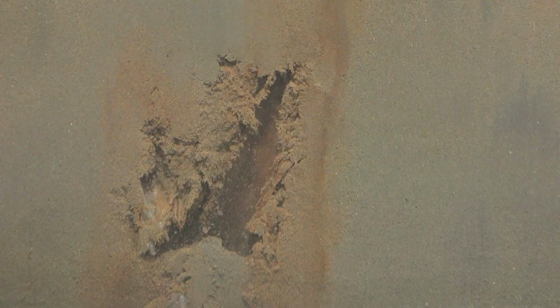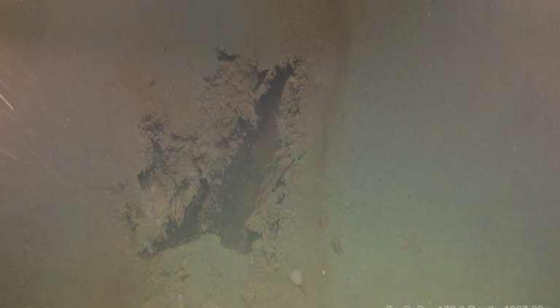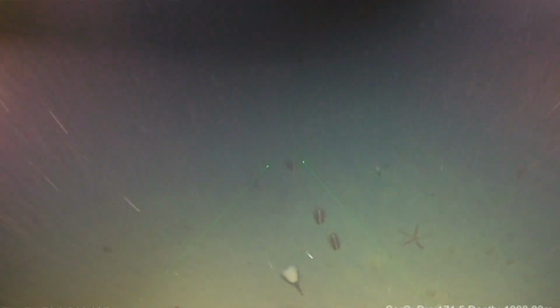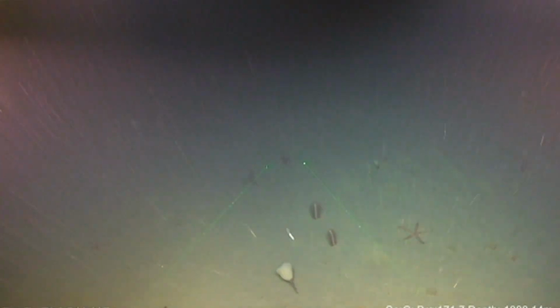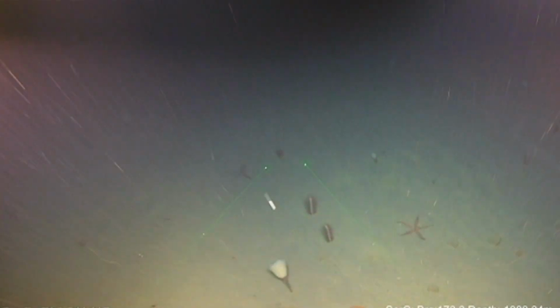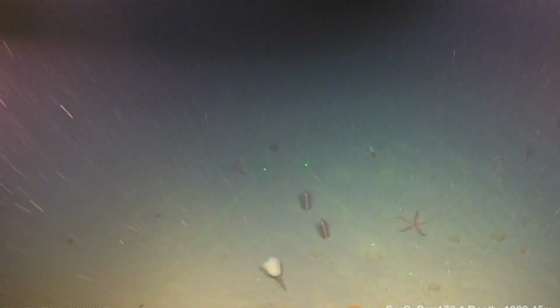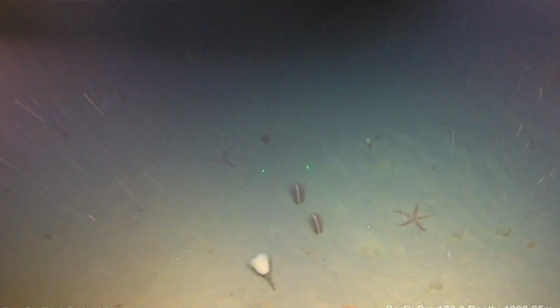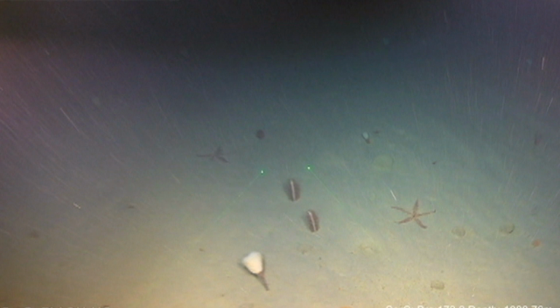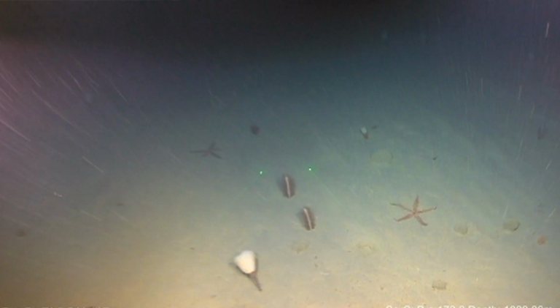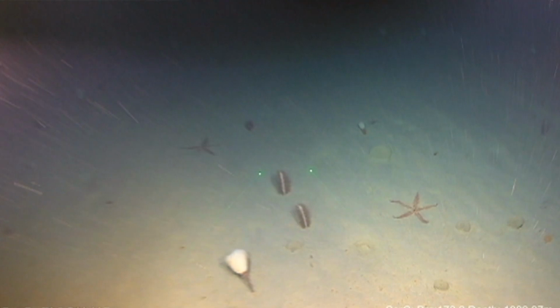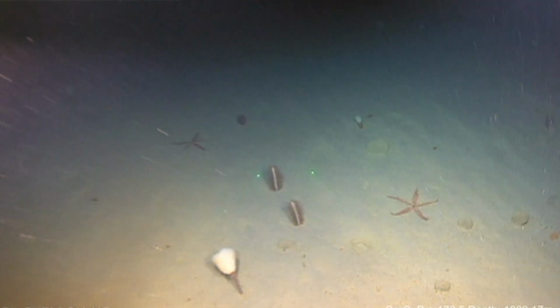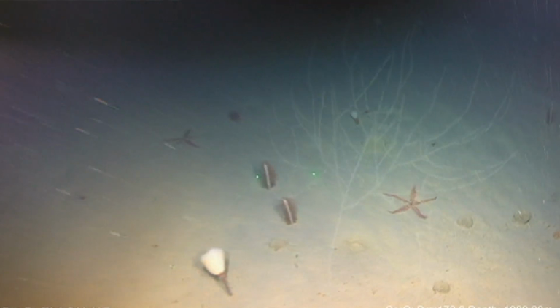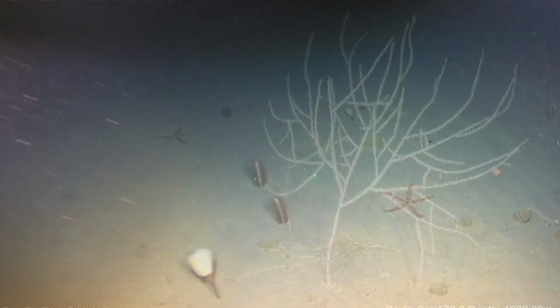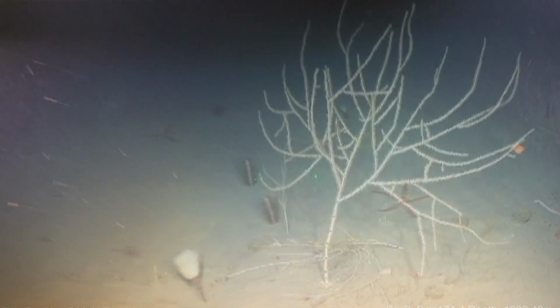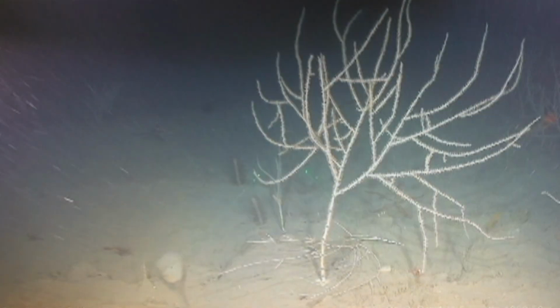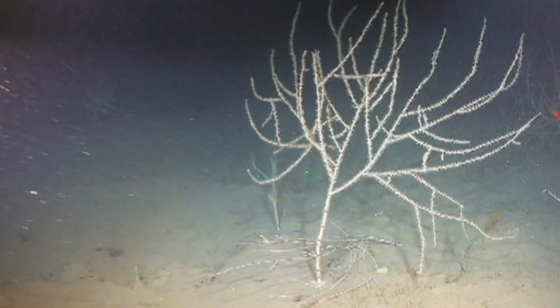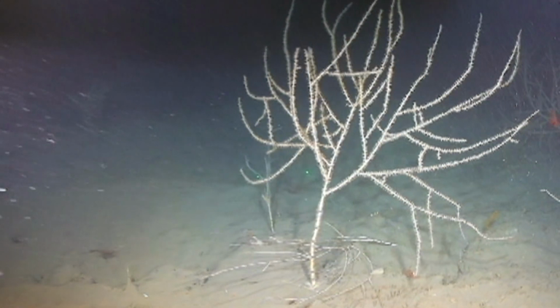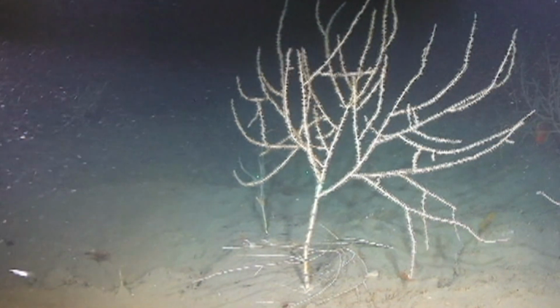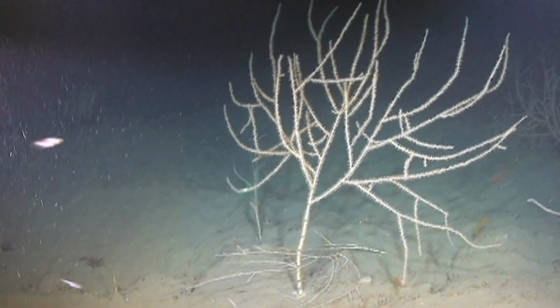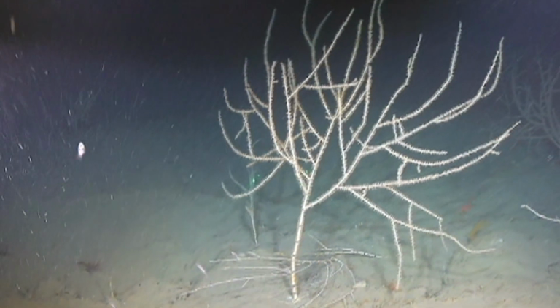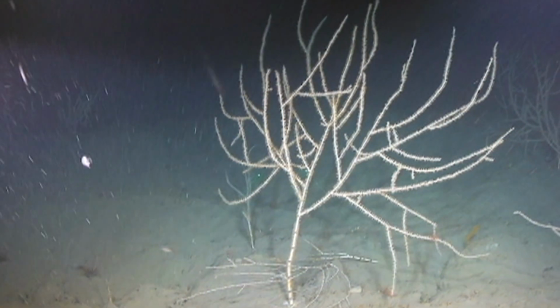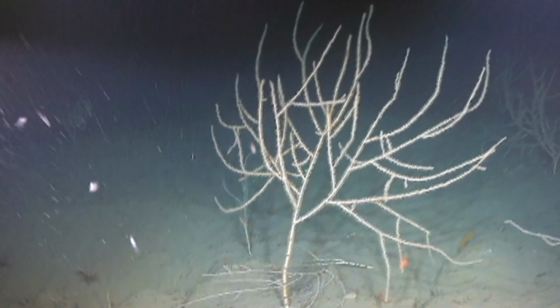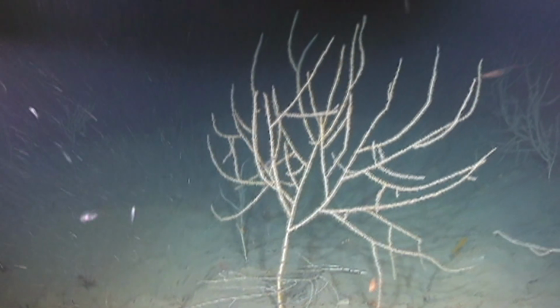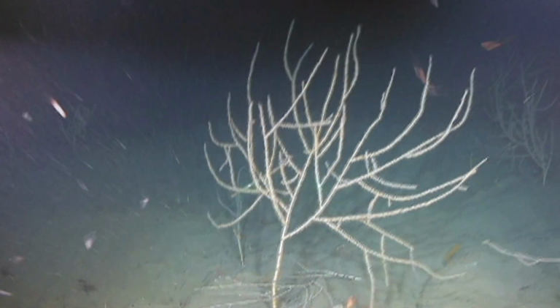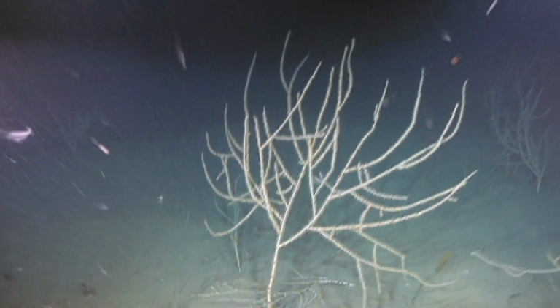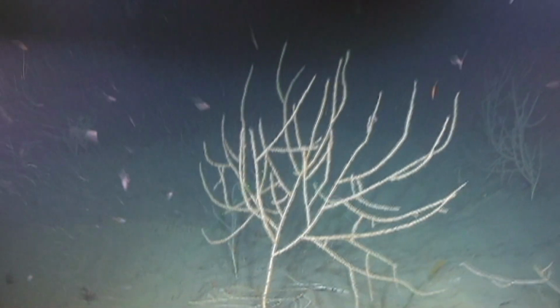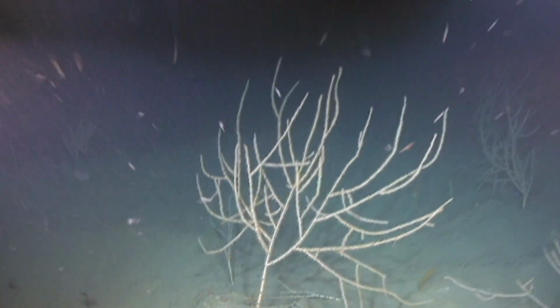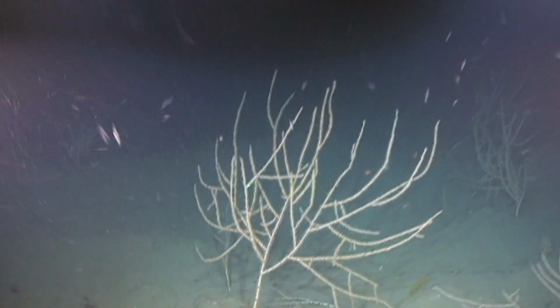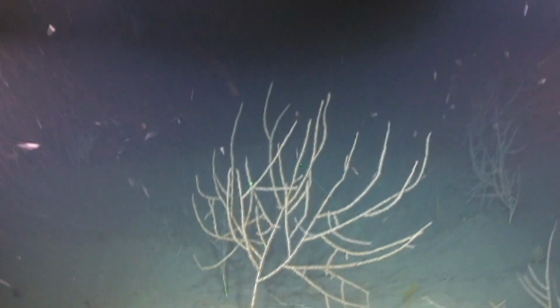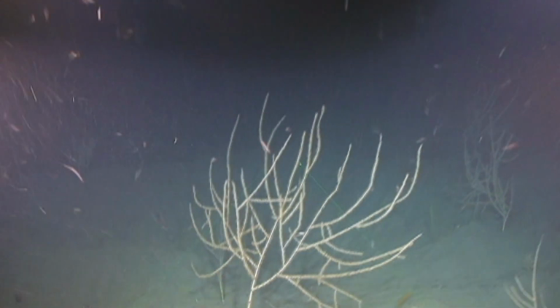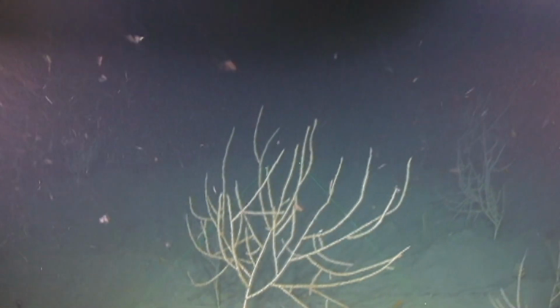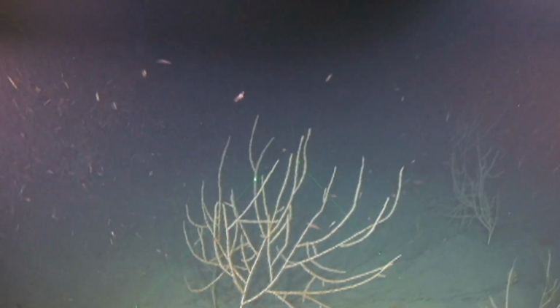Animals suggest a healthy seabed. Another camera also films wildlife nearly a mile down.